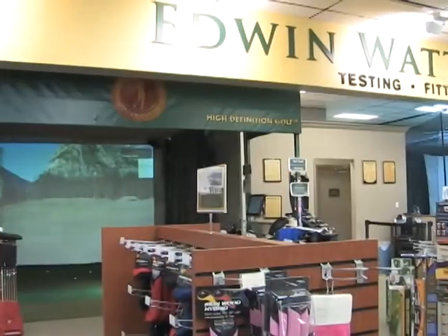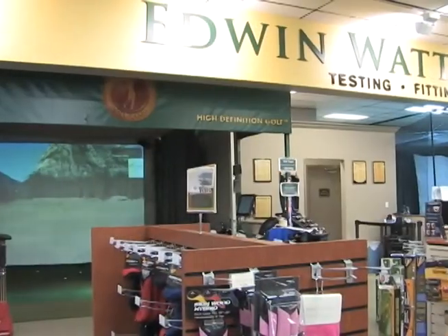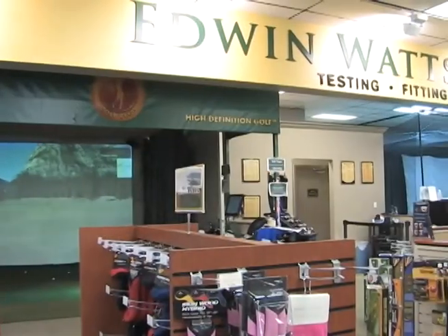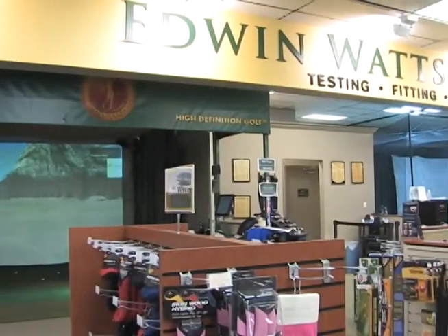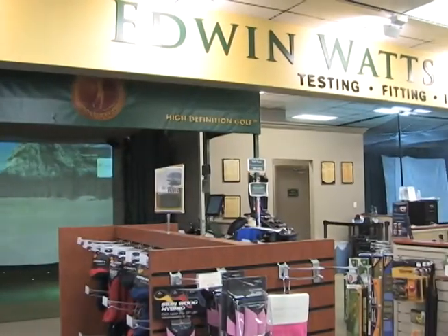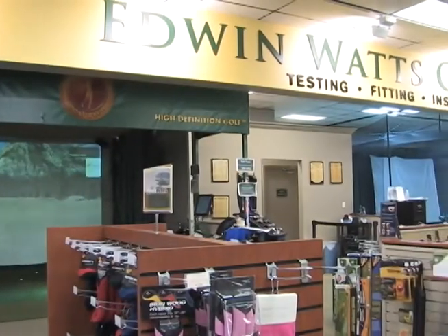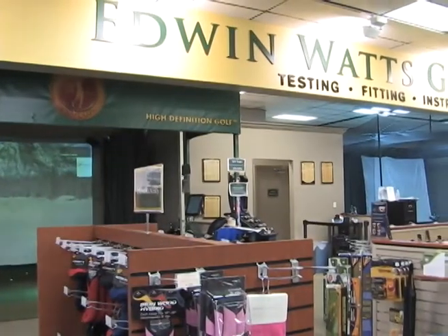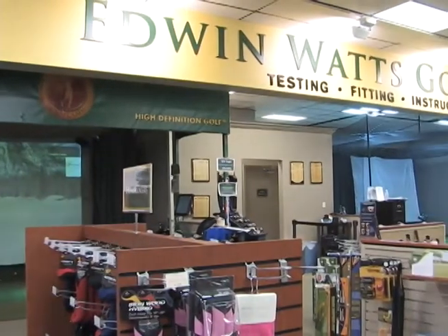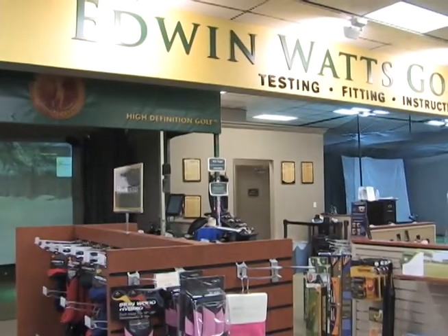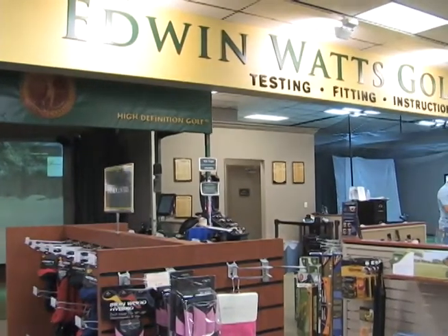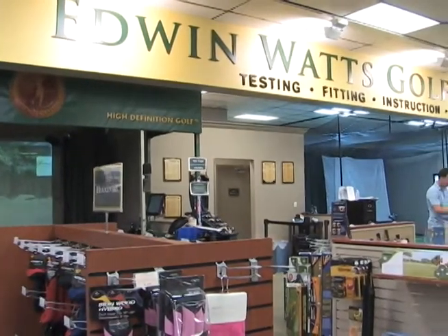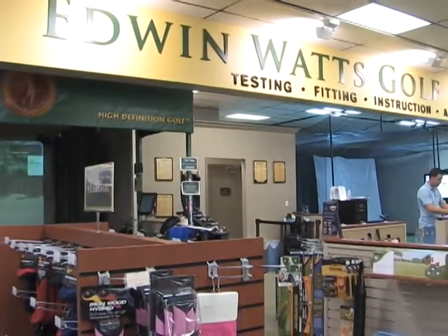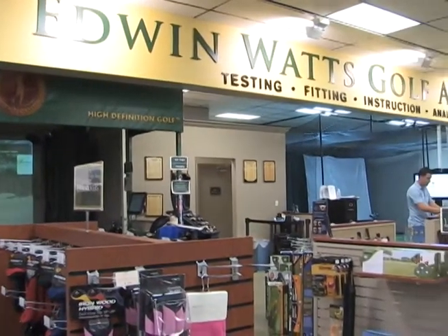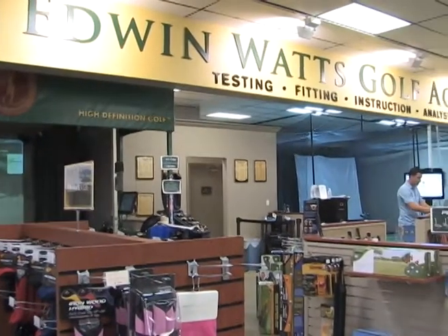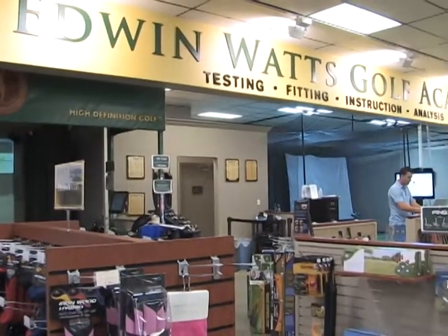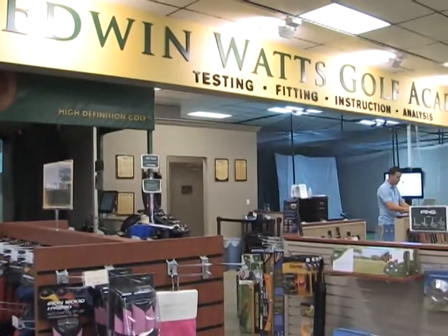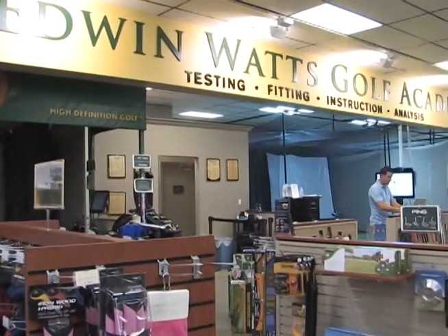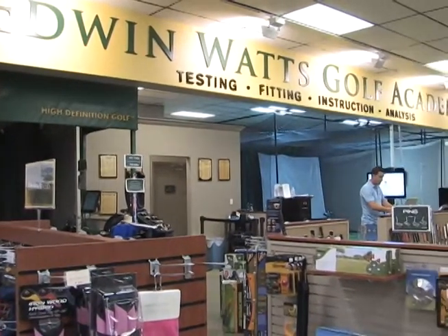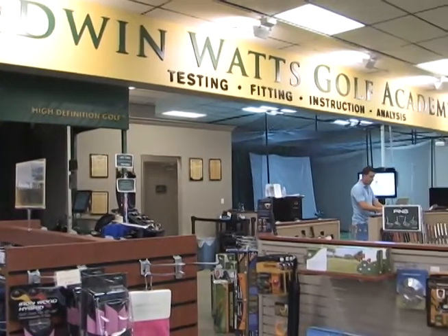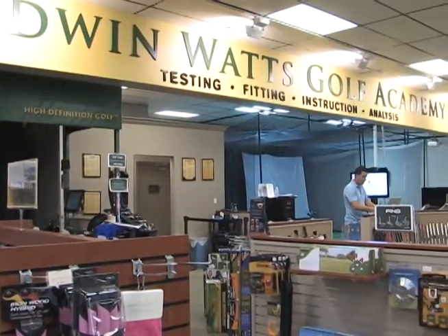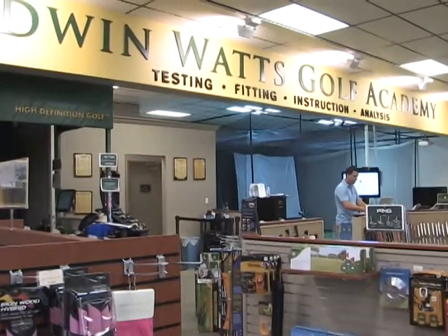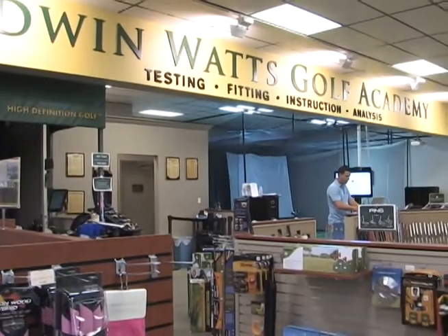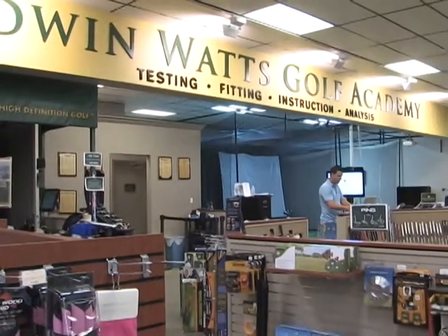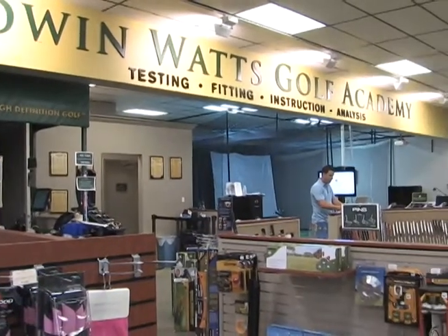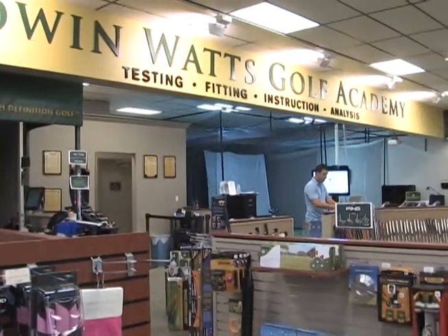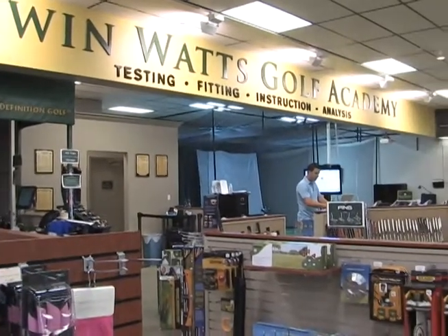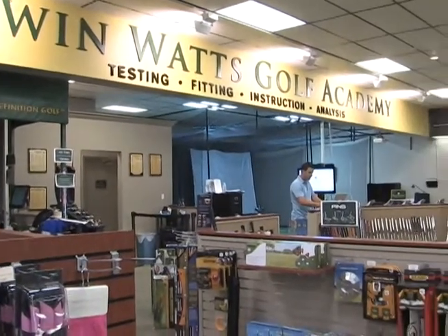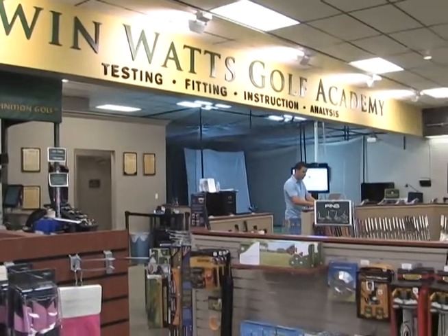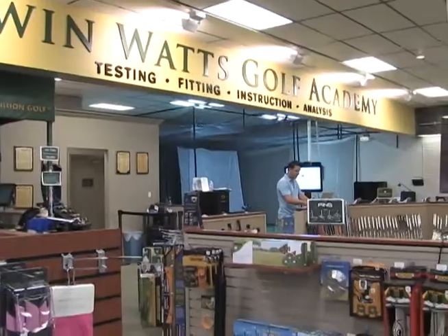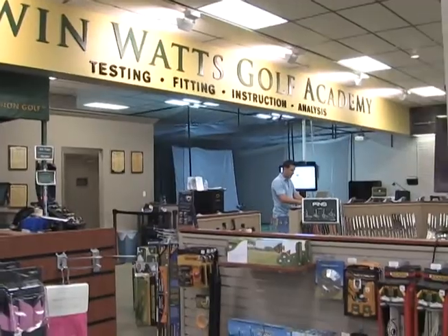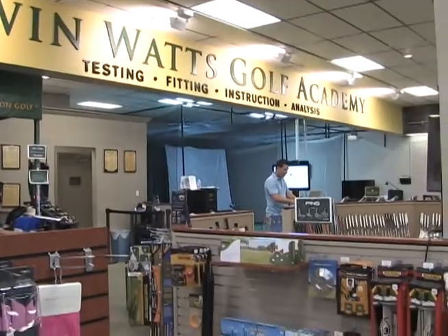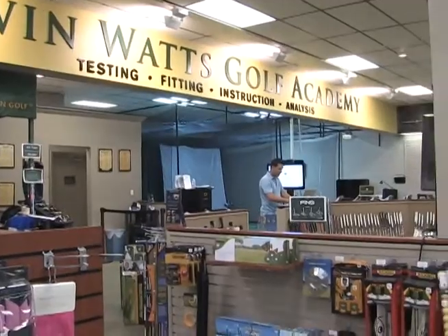I'm Mark Fagan. Stop by any Edwin Watts Golf Academy — learn to practice, love to play.